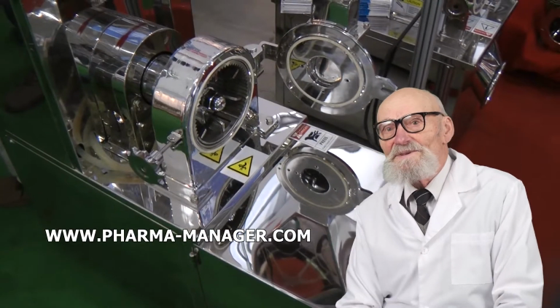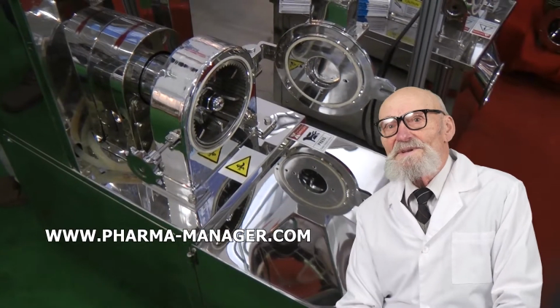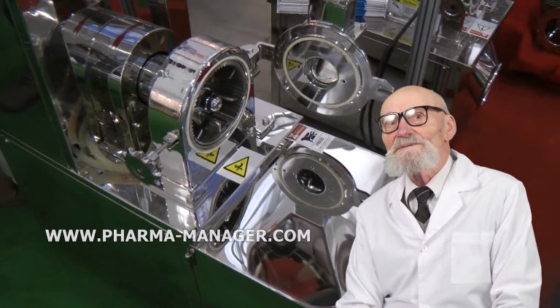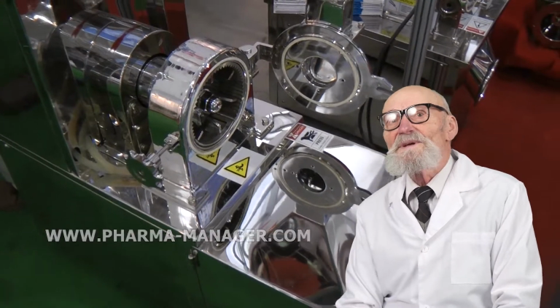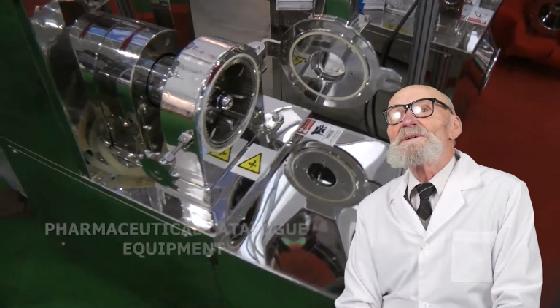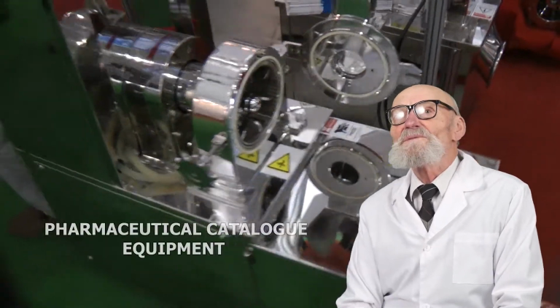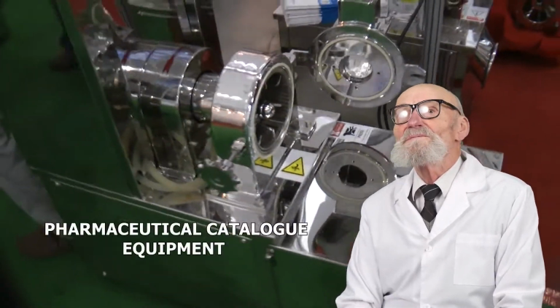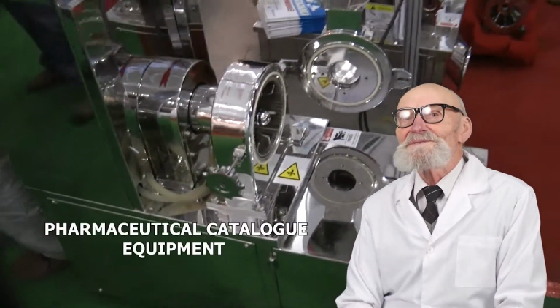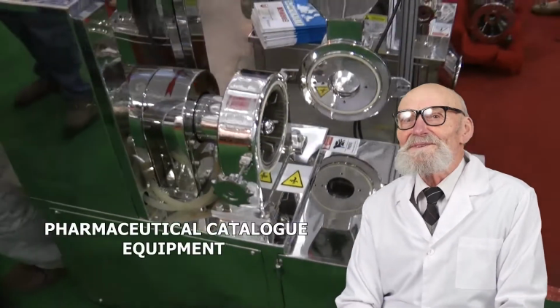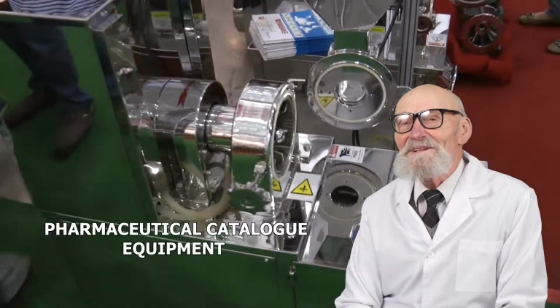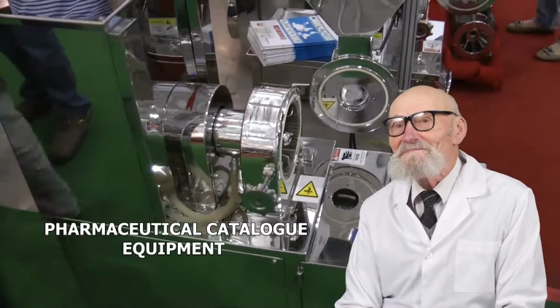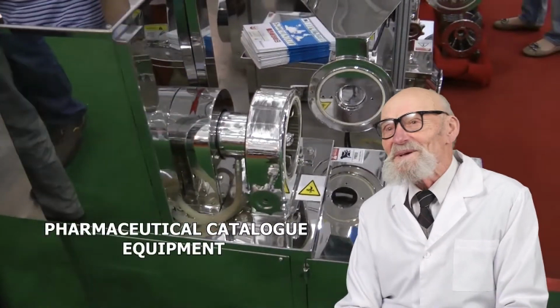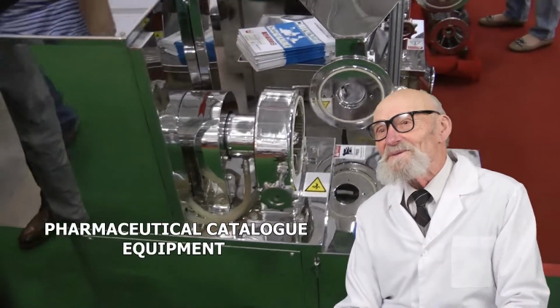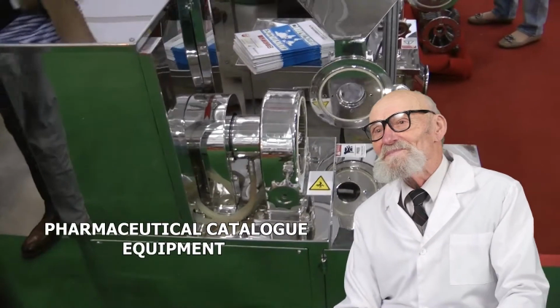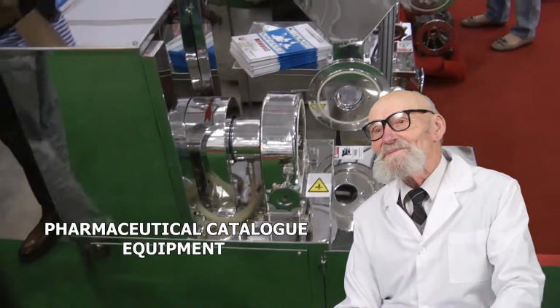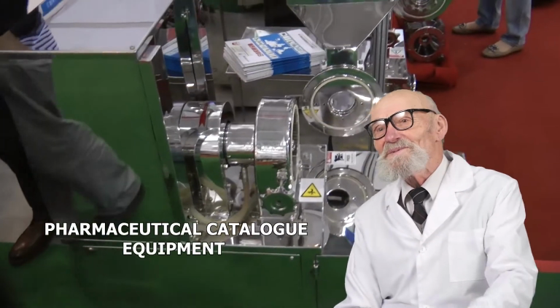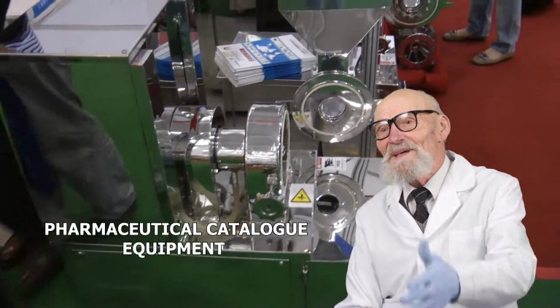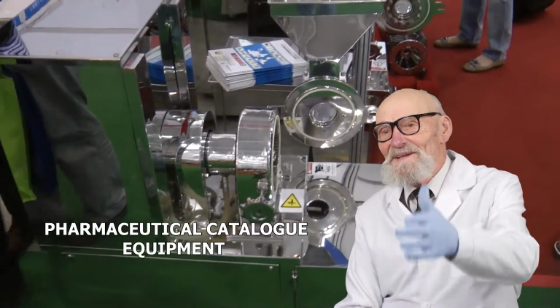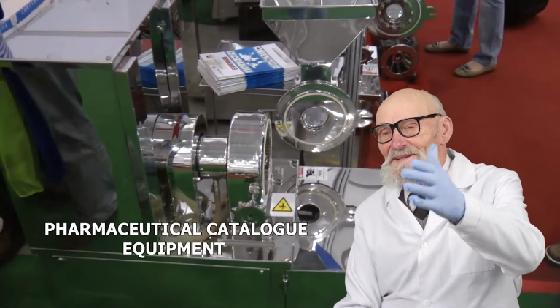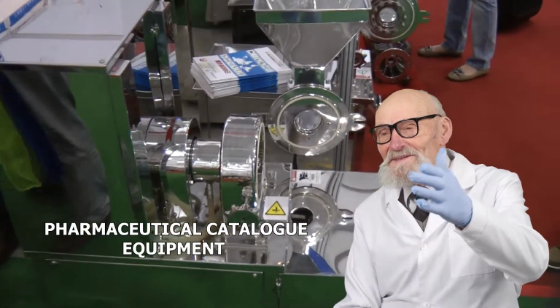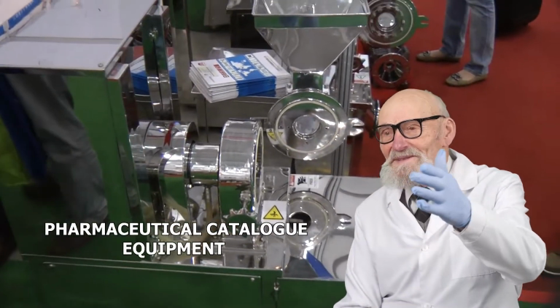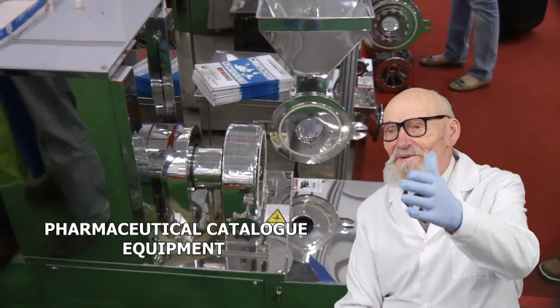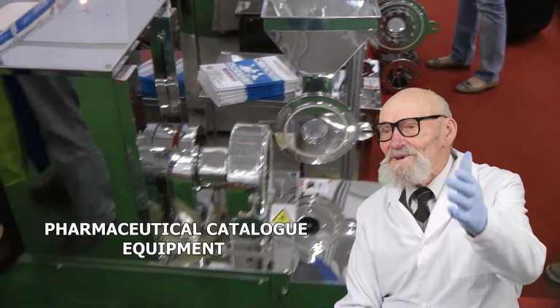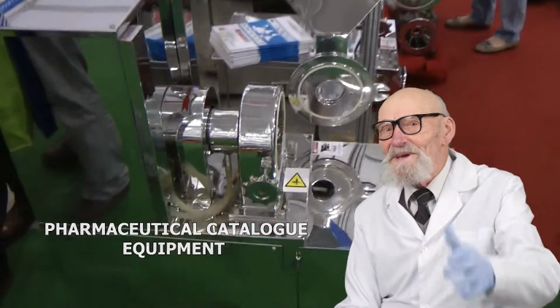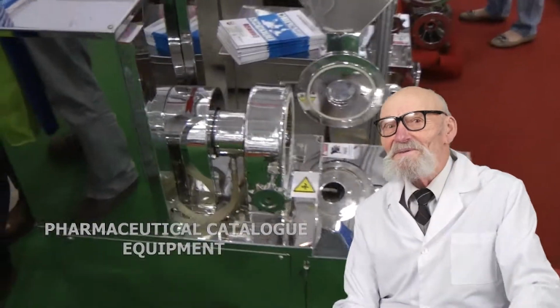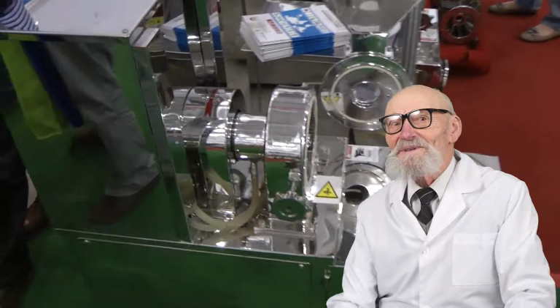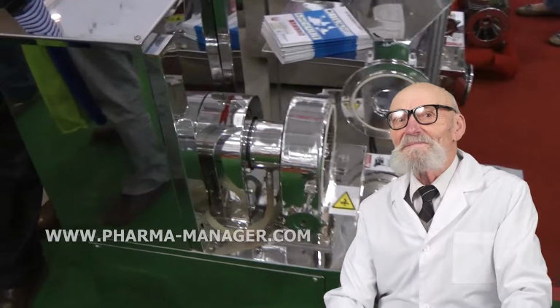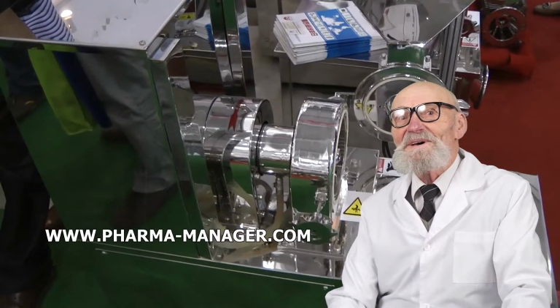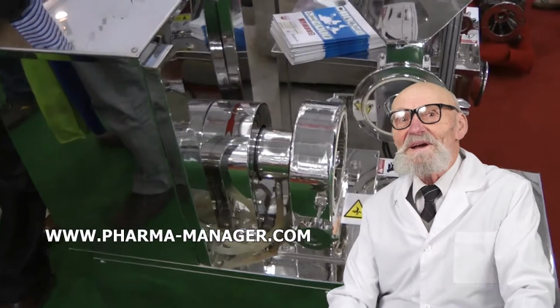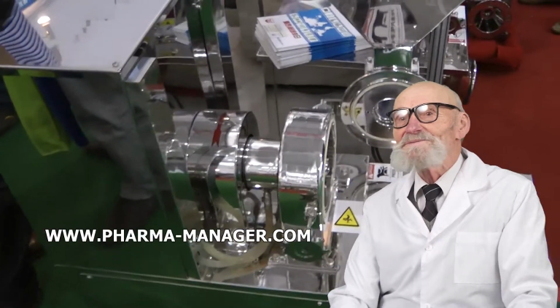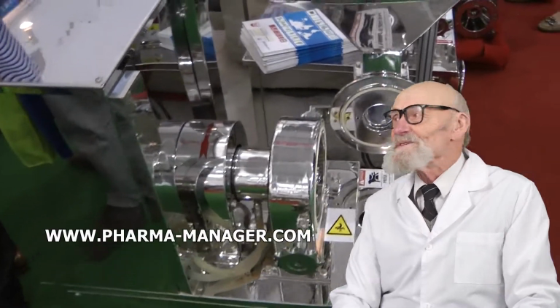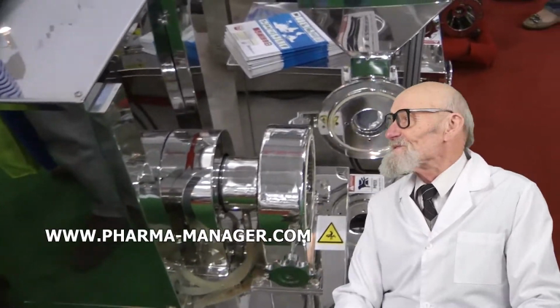You will also enjoy the whole range of related goods, packing, raw materials and consumables.